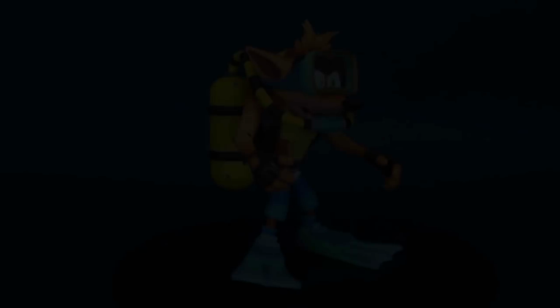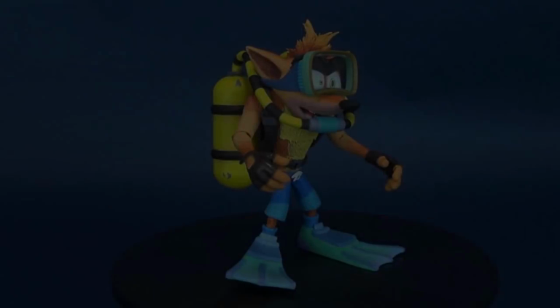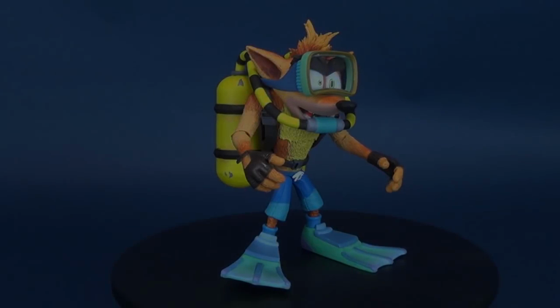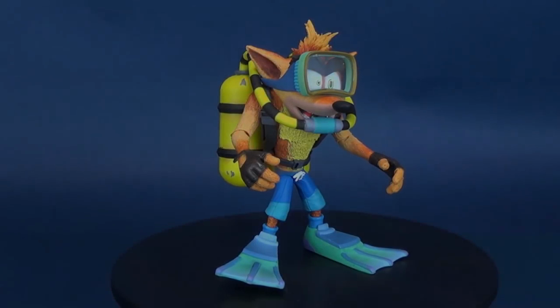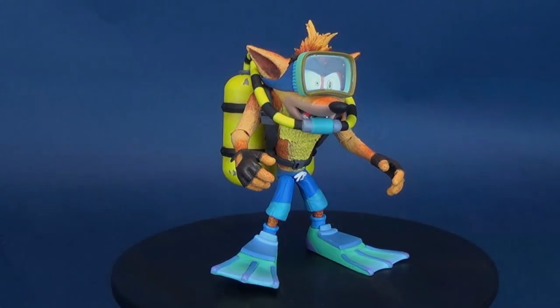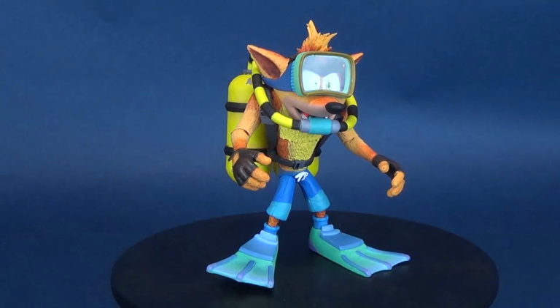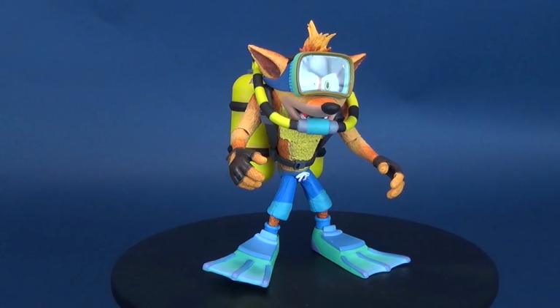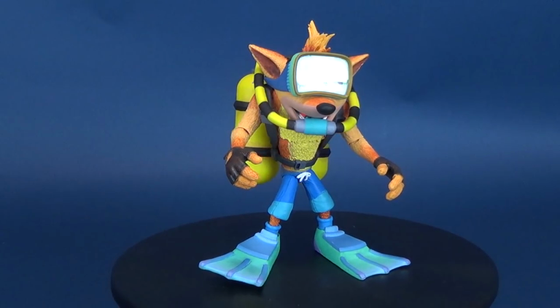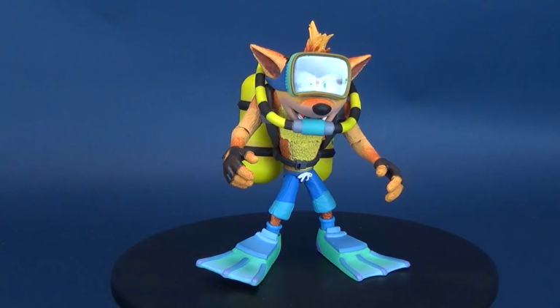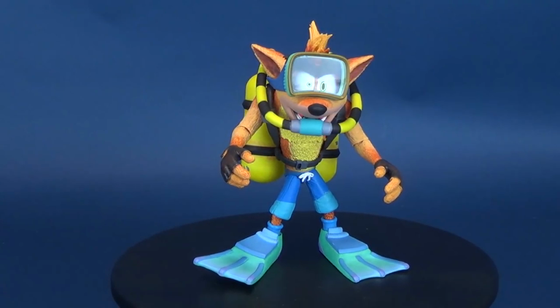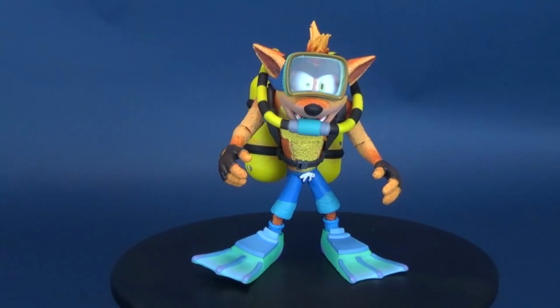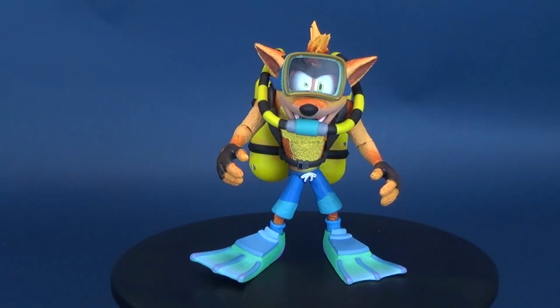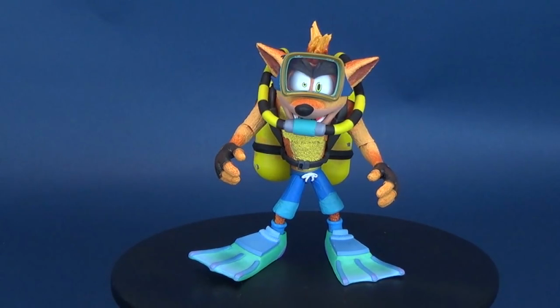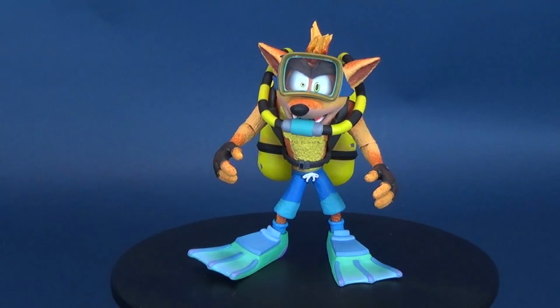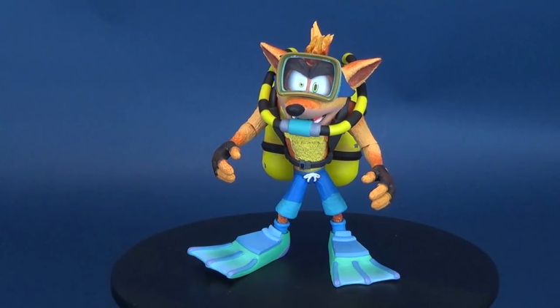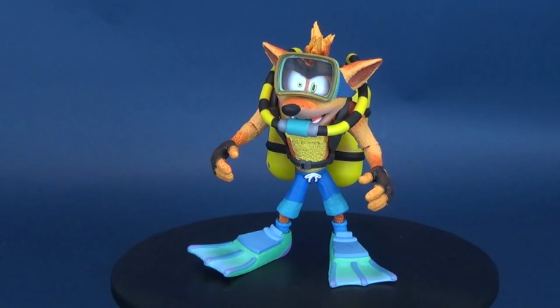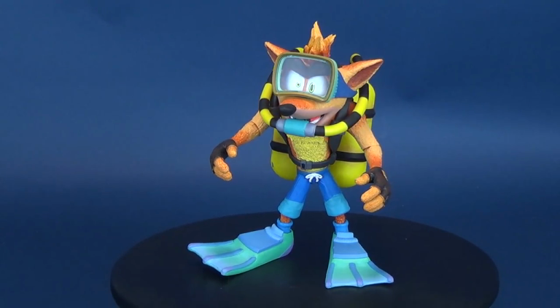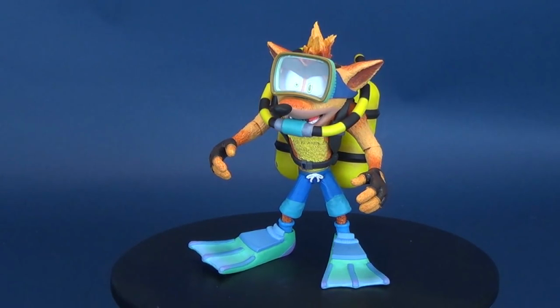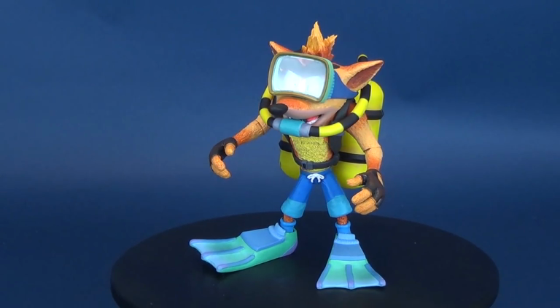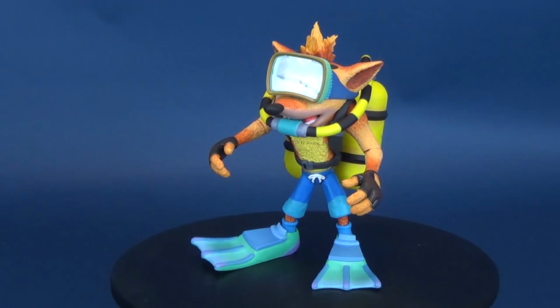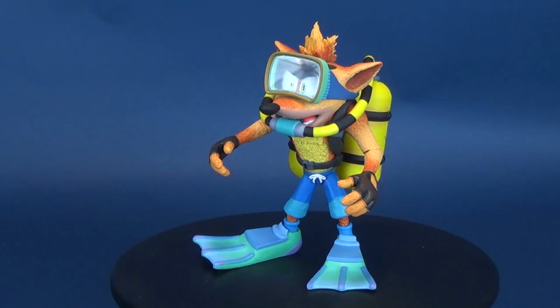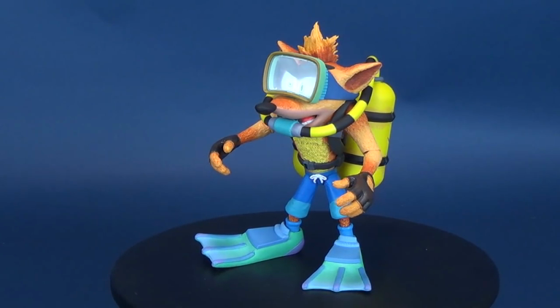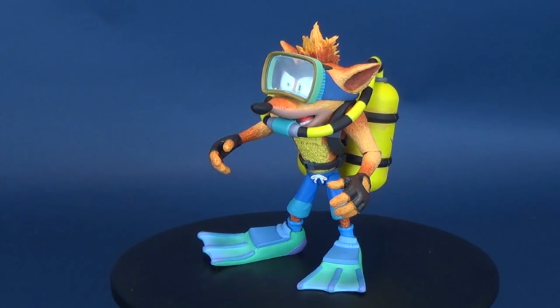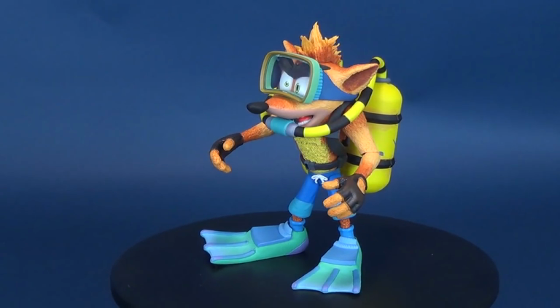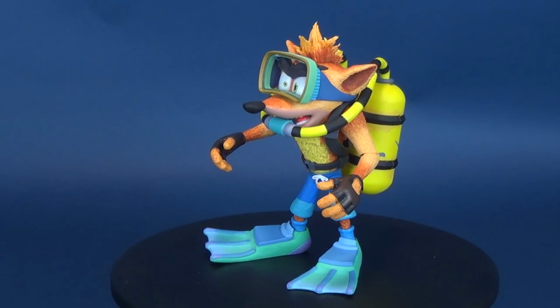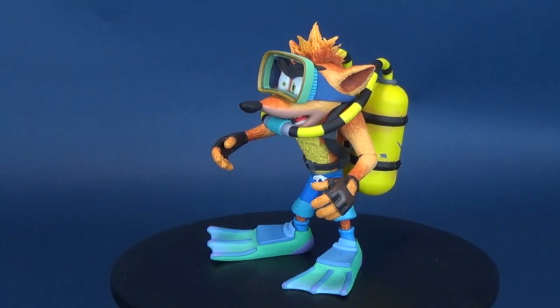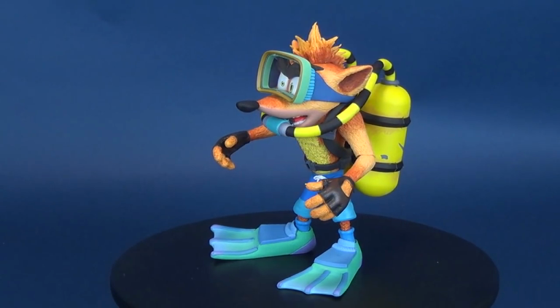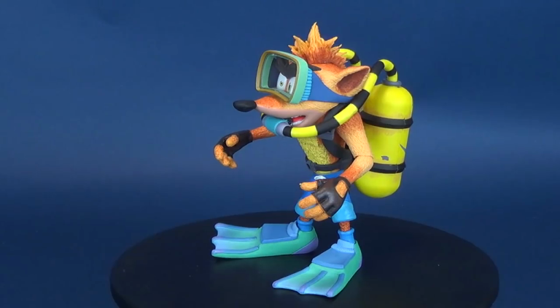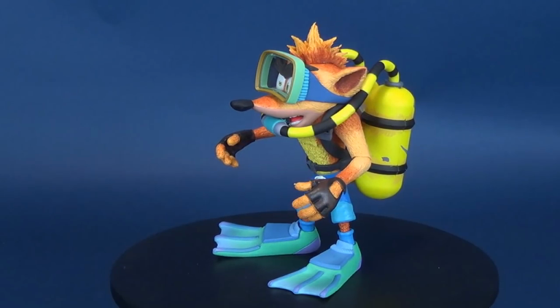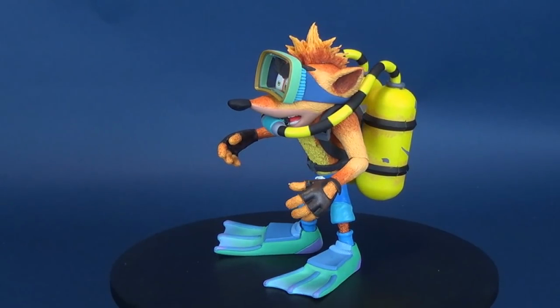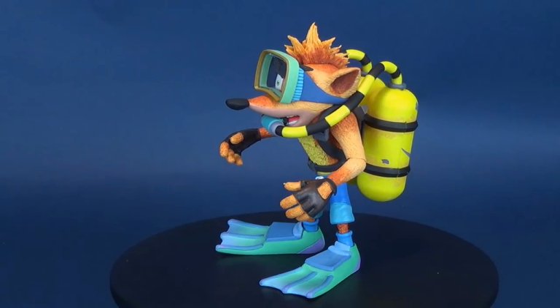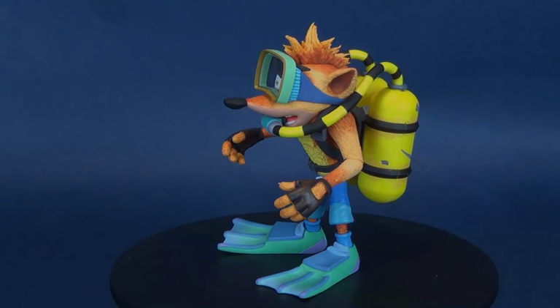Exploring the deep sea with Crash - here's a look at the new NECA toys: Crash Bandicoot with Scuba Gear.